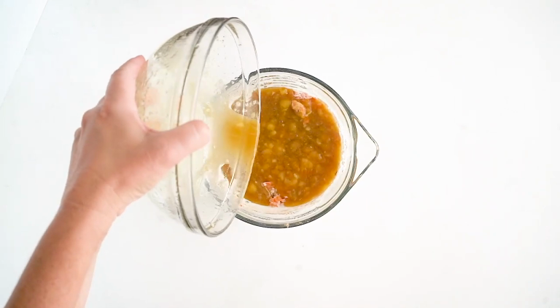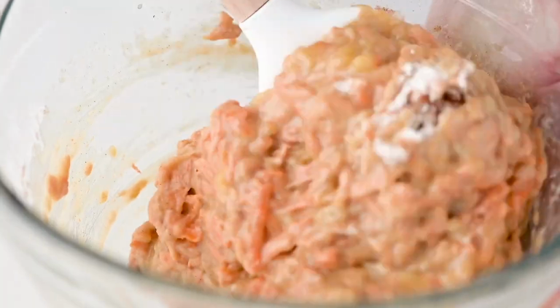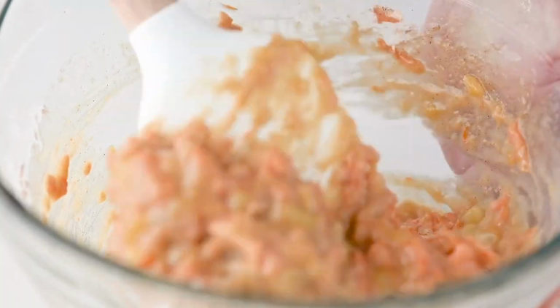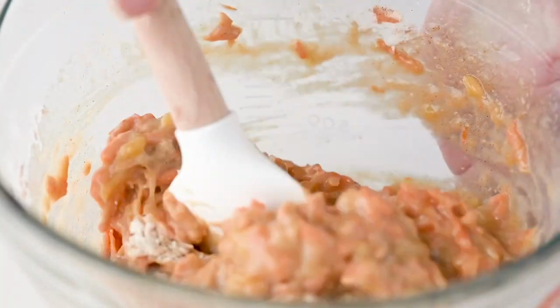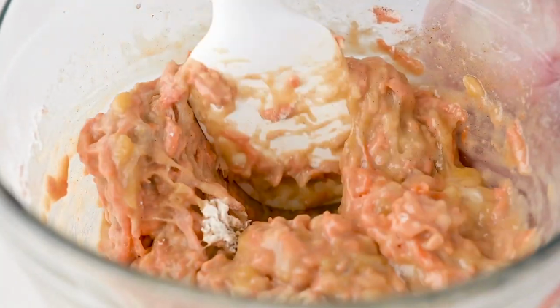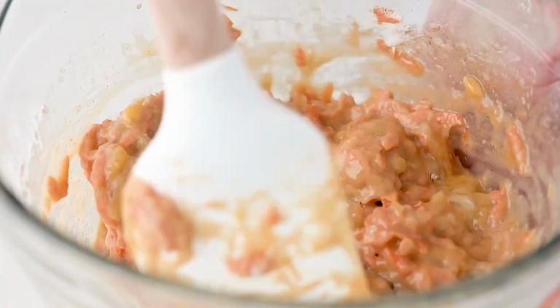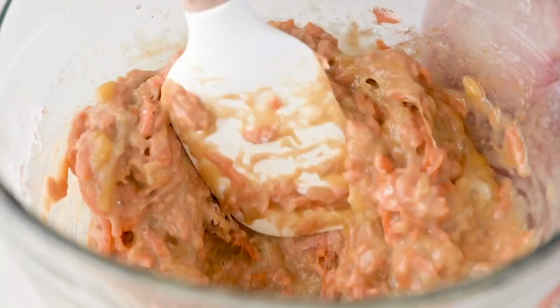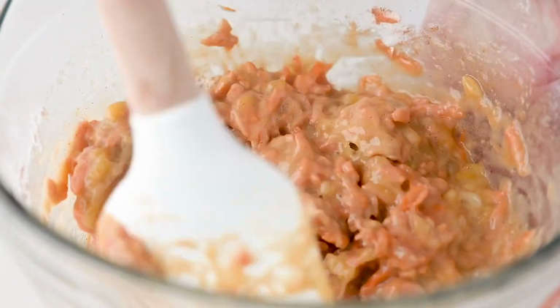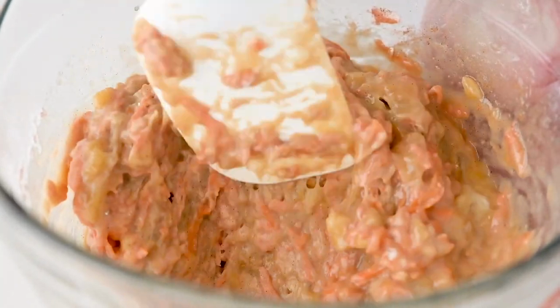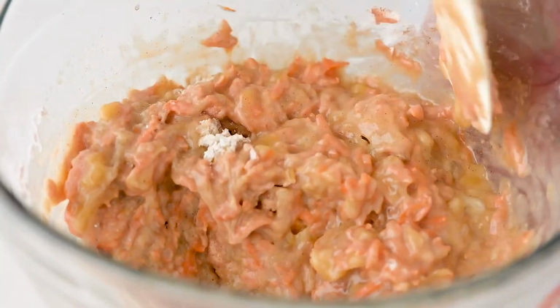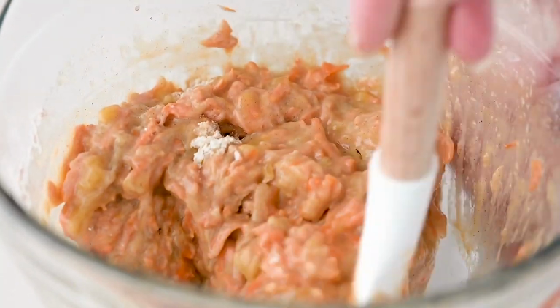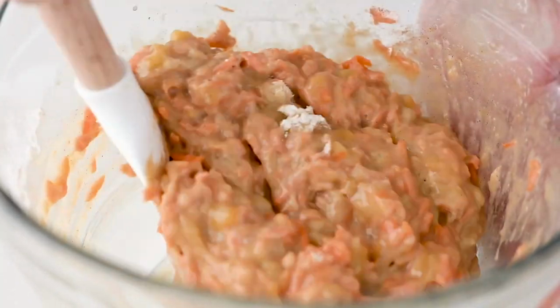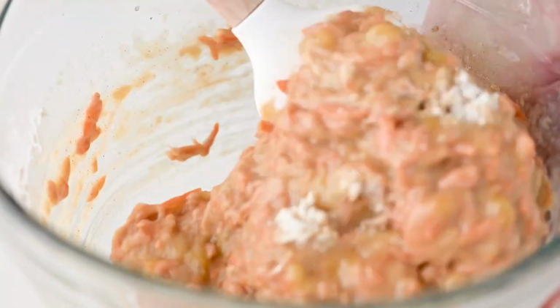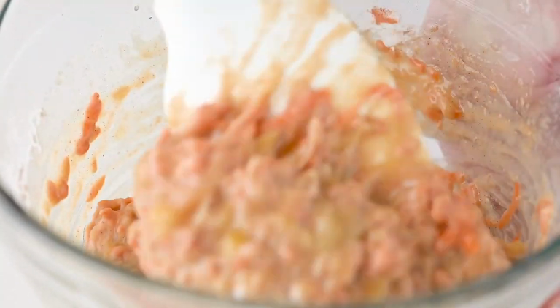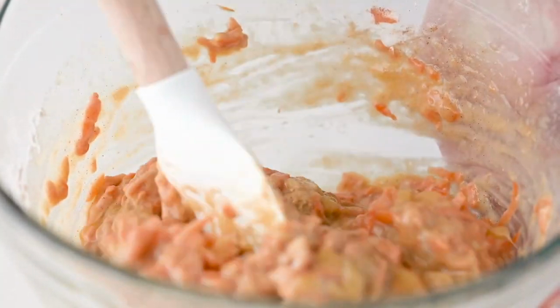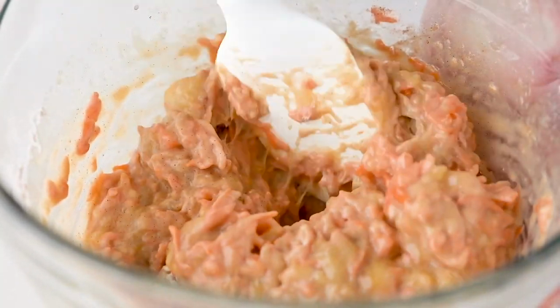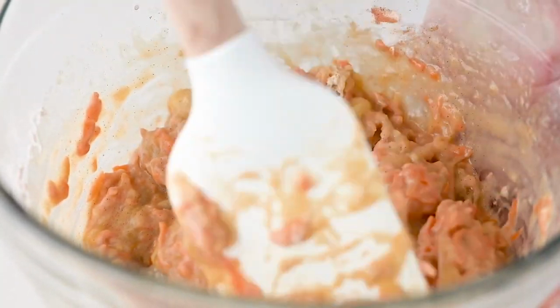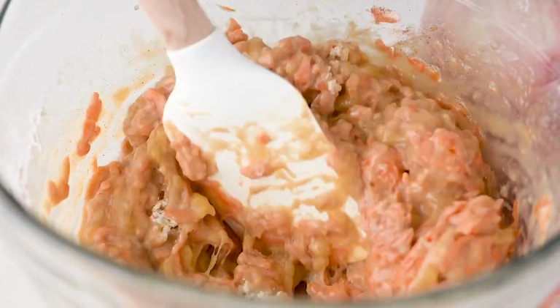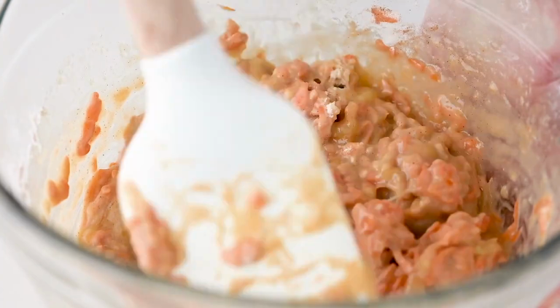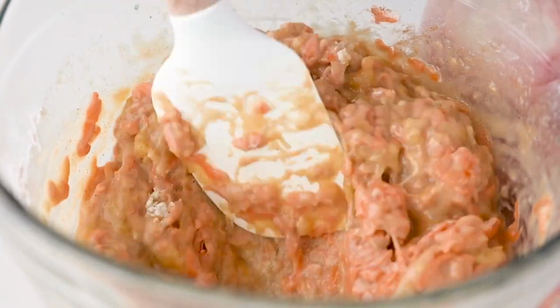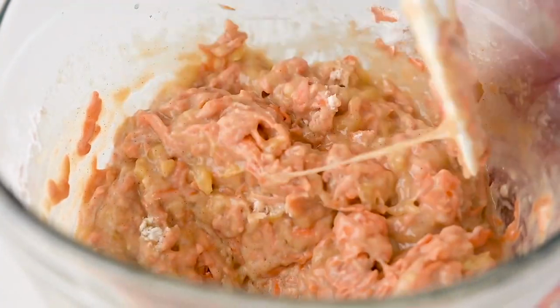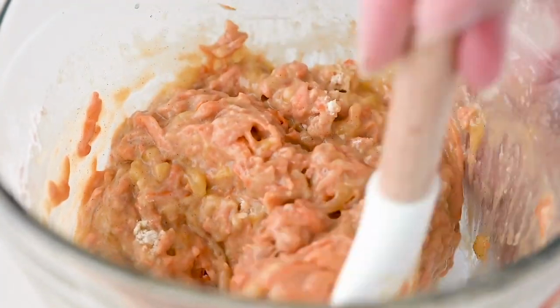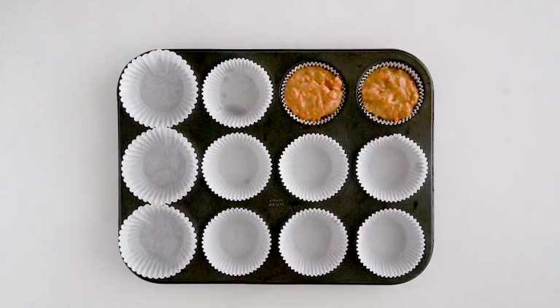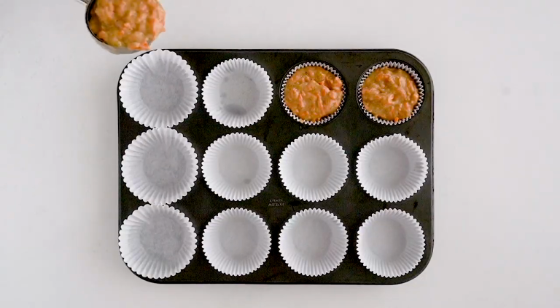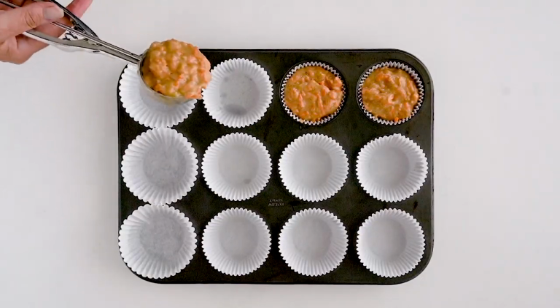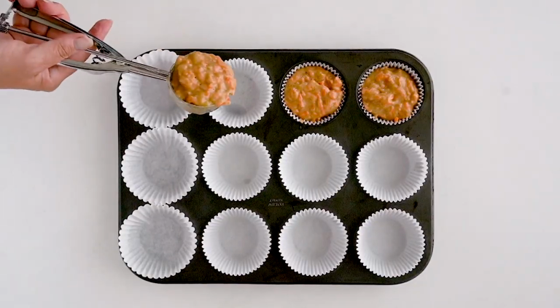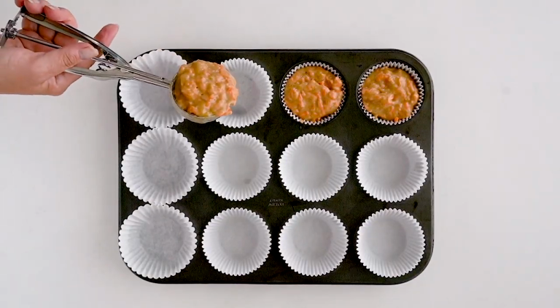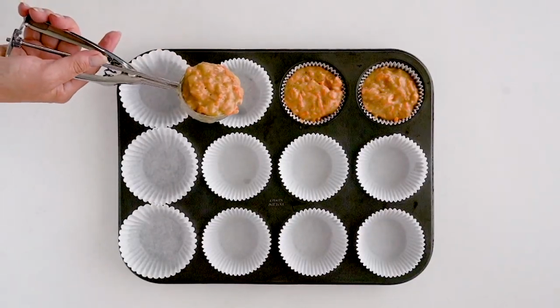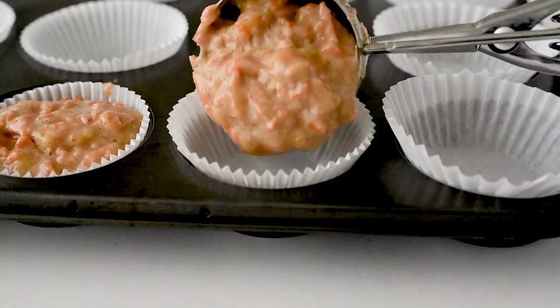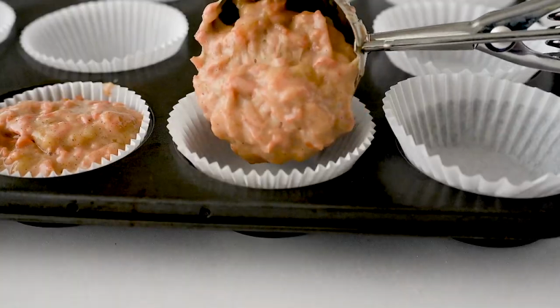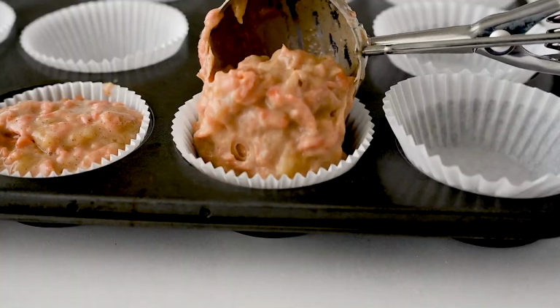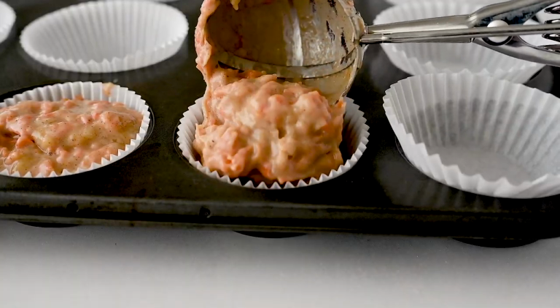You can replace the regular eggs with a chia egg or a flax egg, which is really super simple to make. I will include how to do that in the description box below.